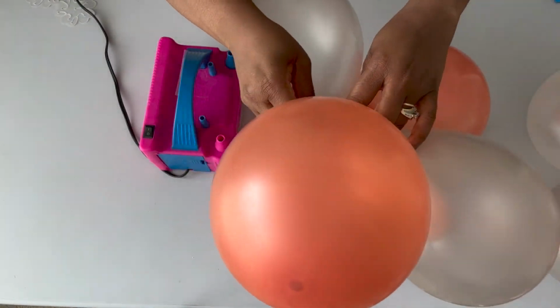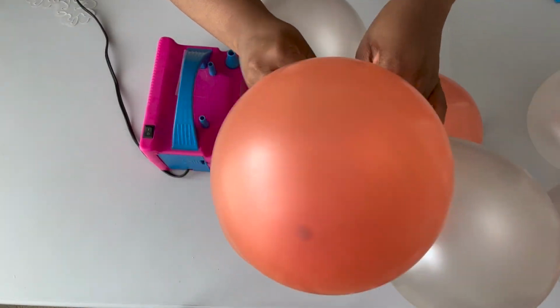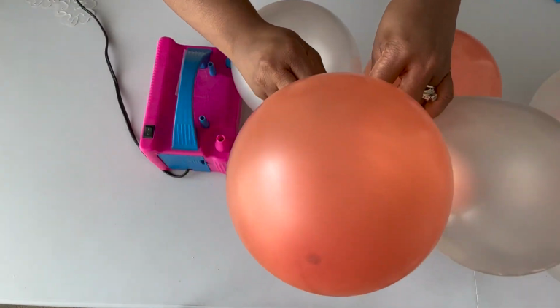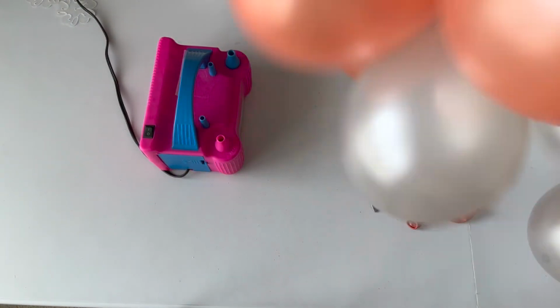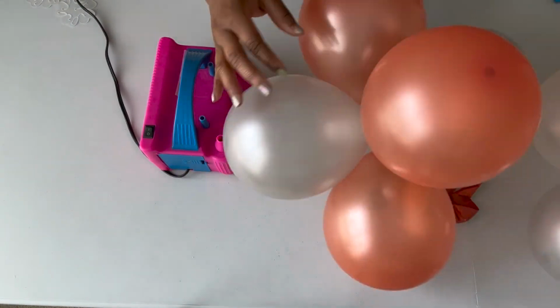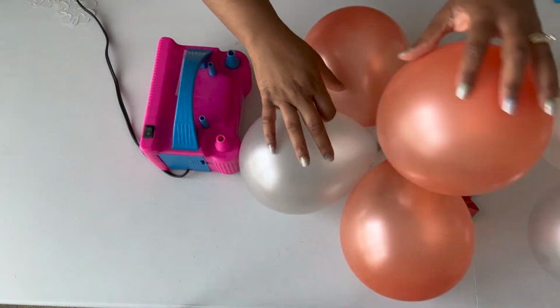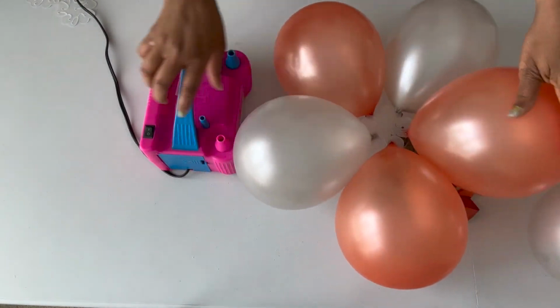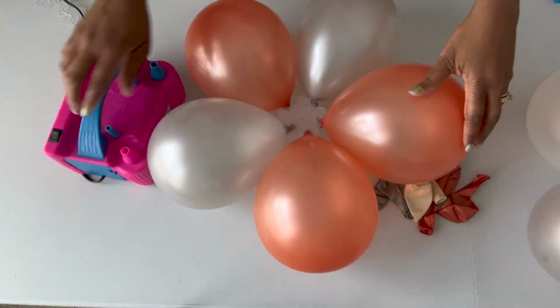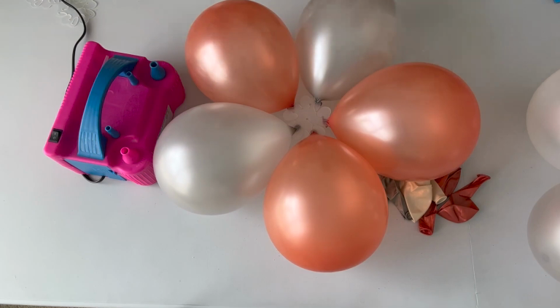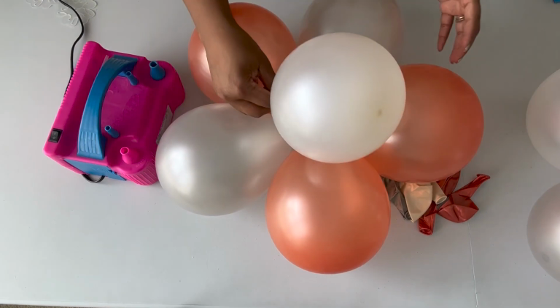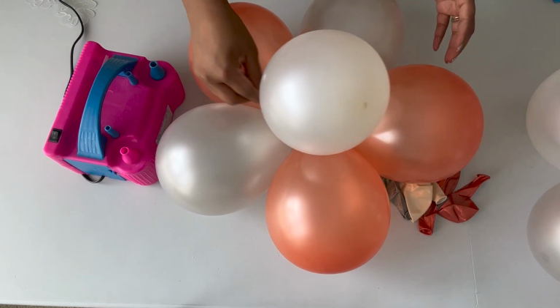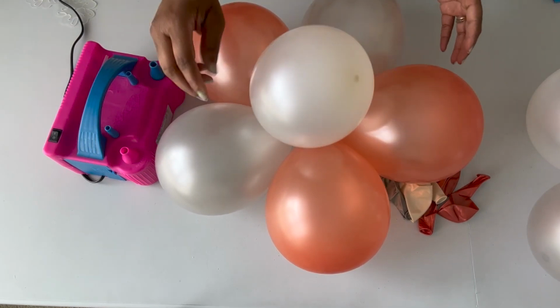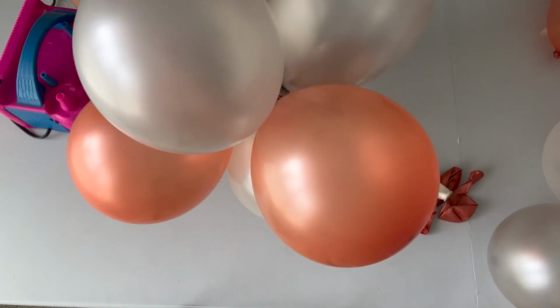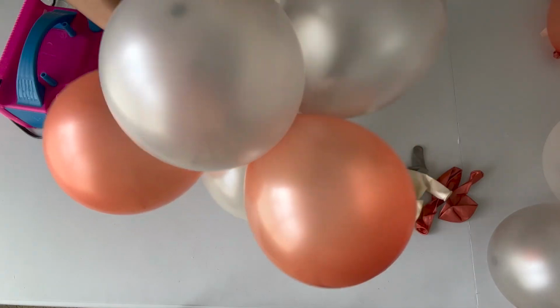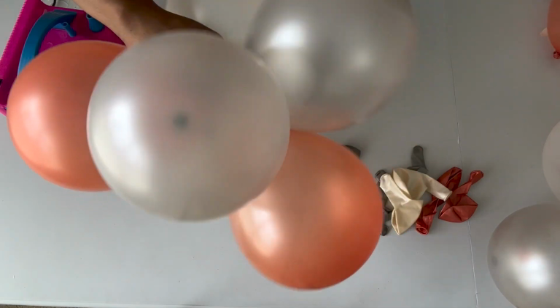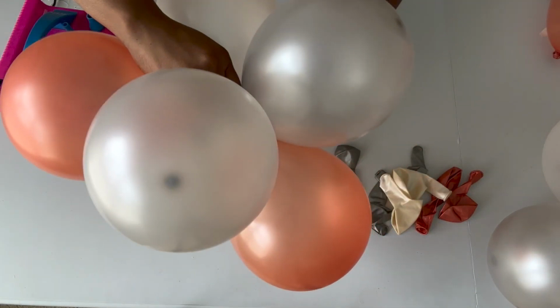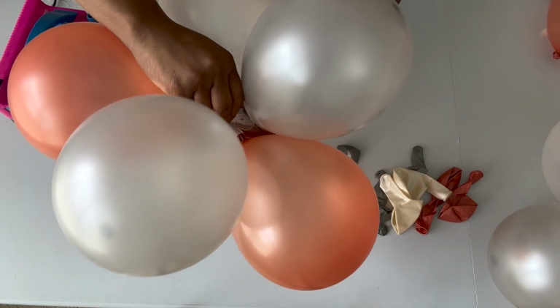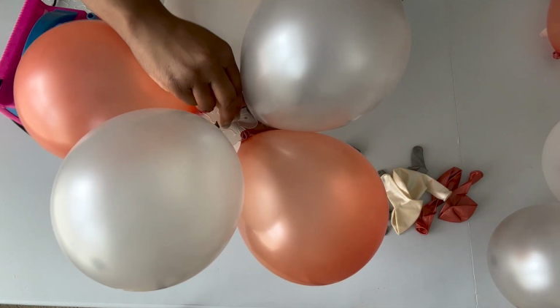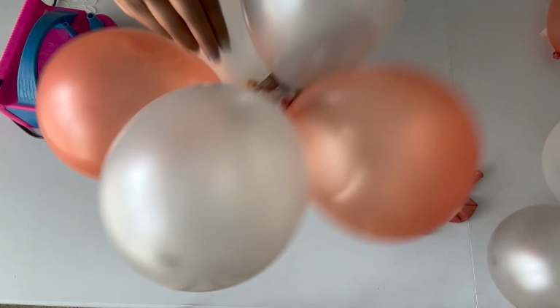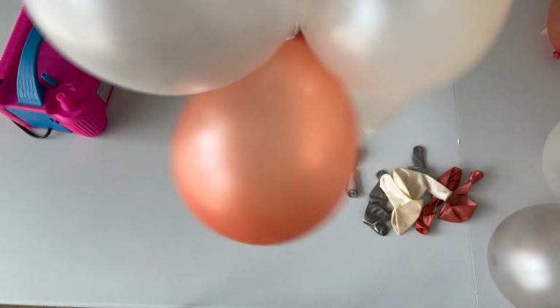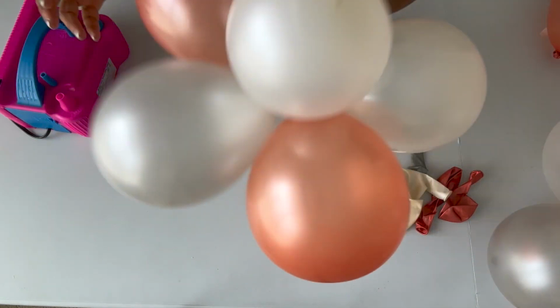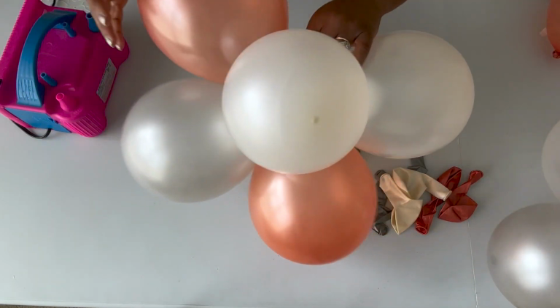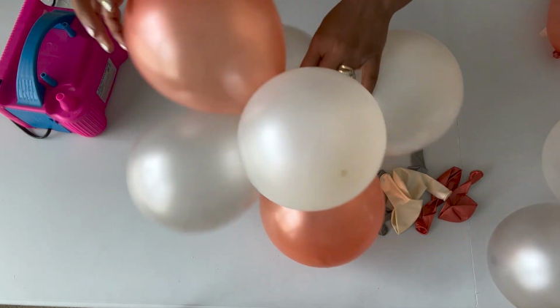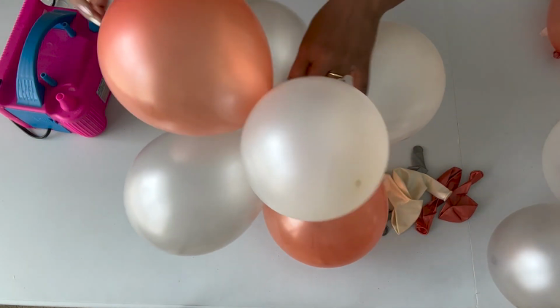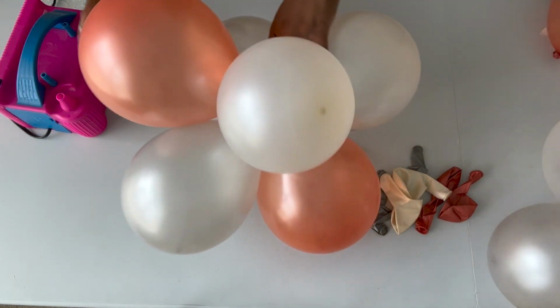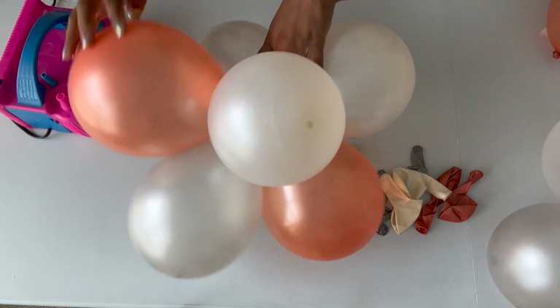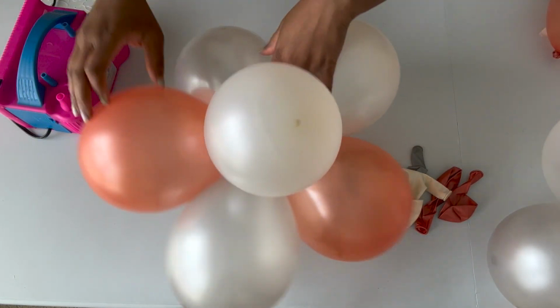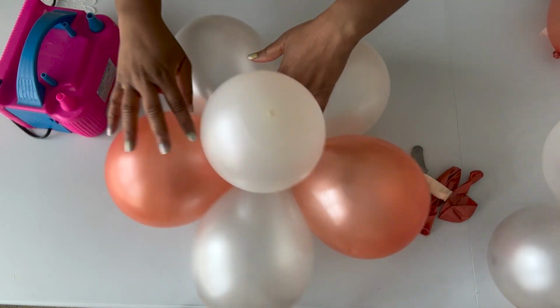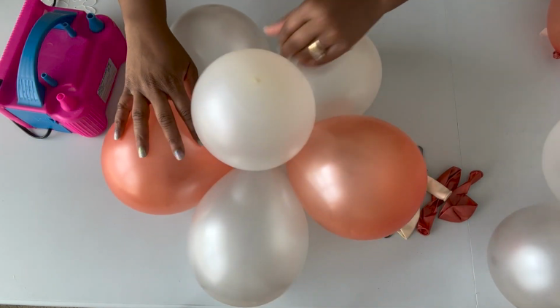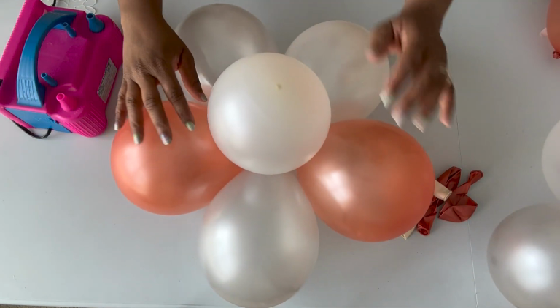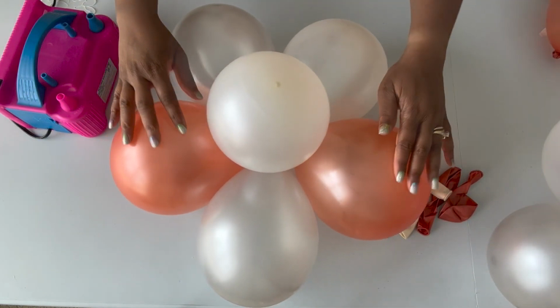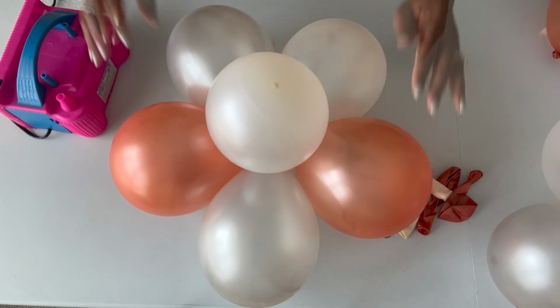Once you get that done, you take a balloon in the middle and put it through the back of the flower clip, and there you have your balloon flower.